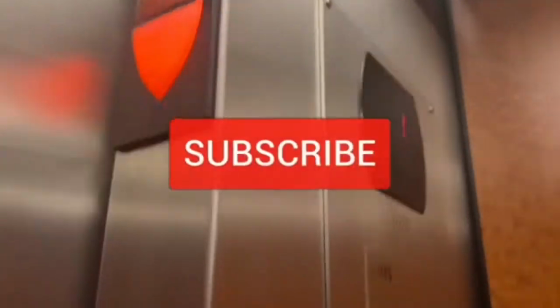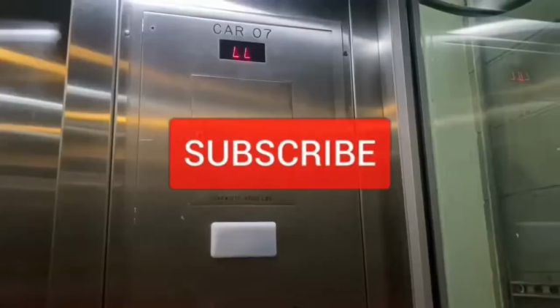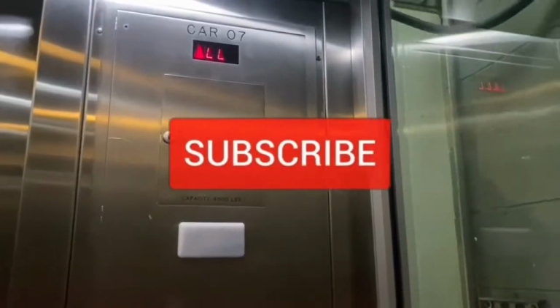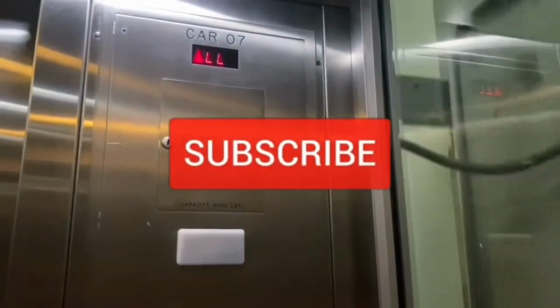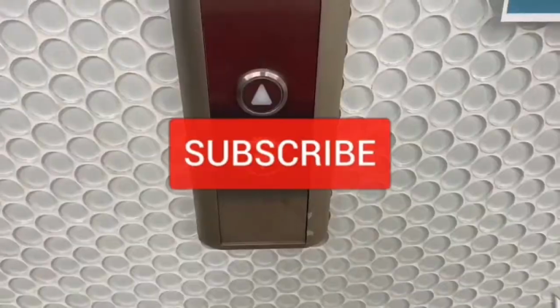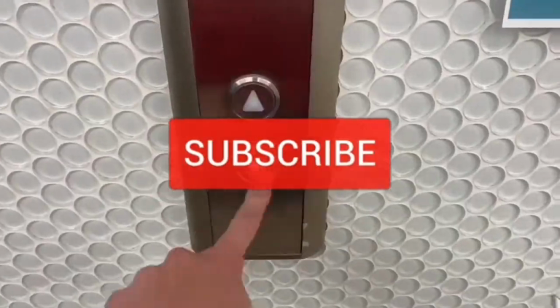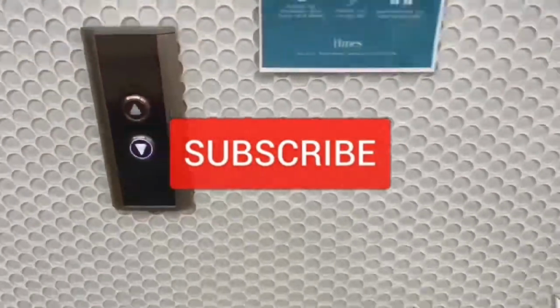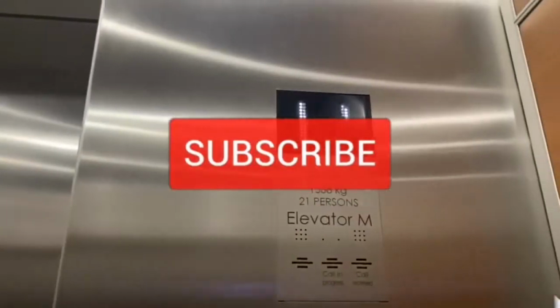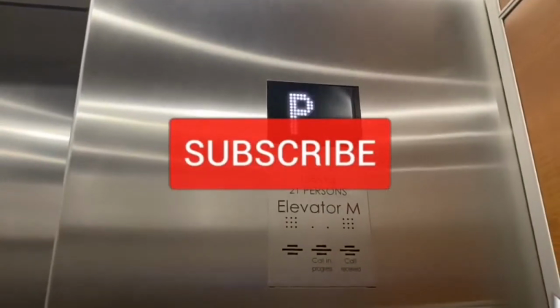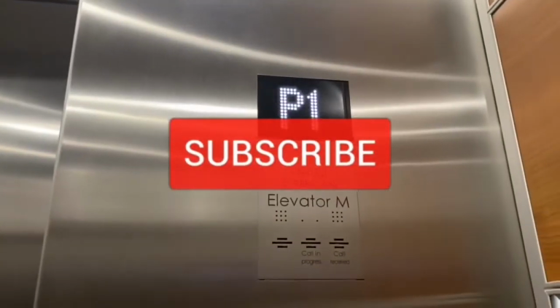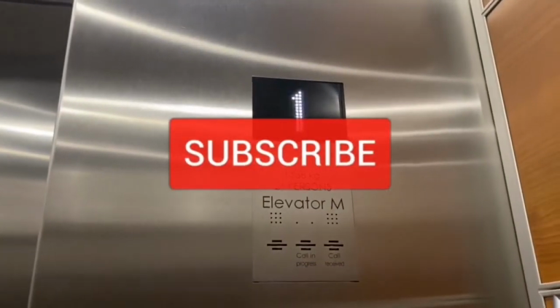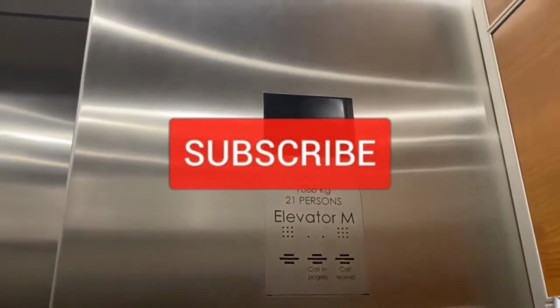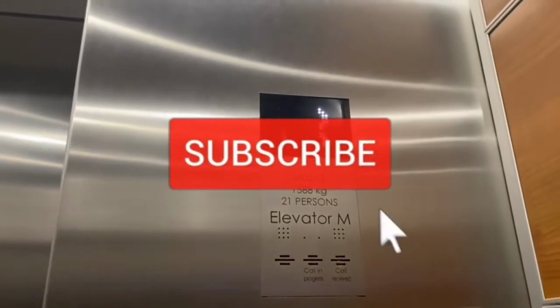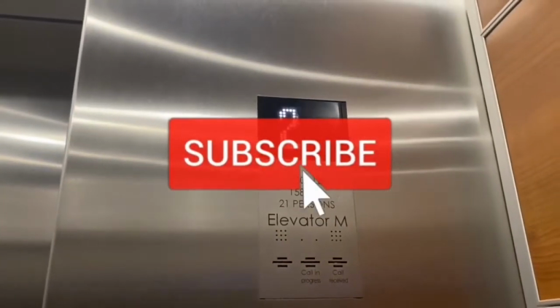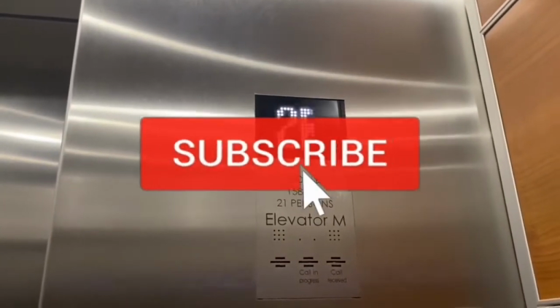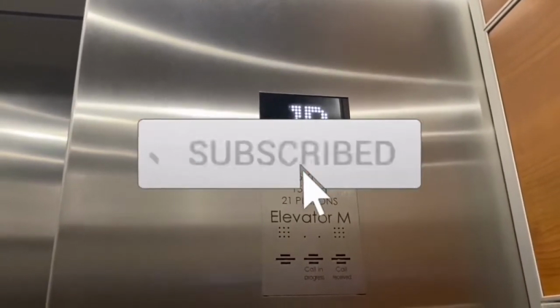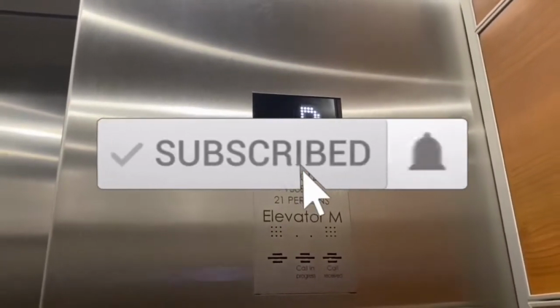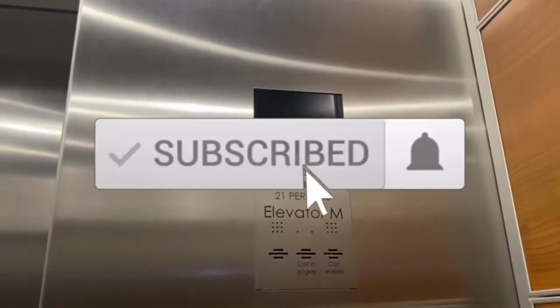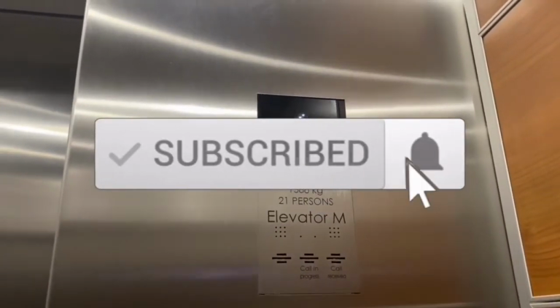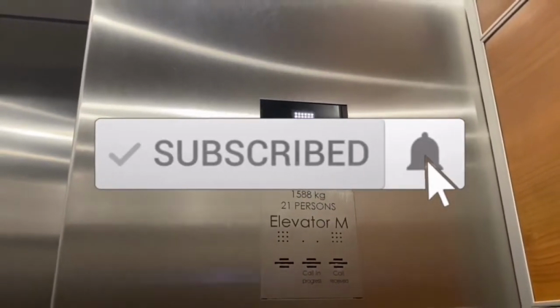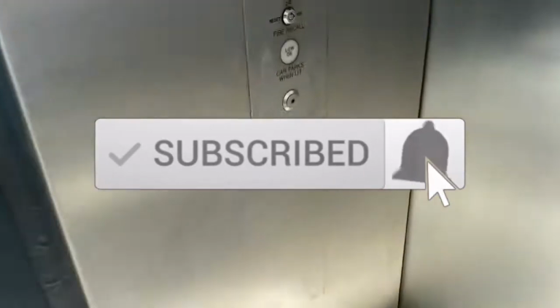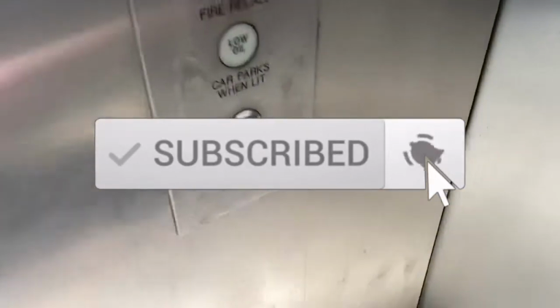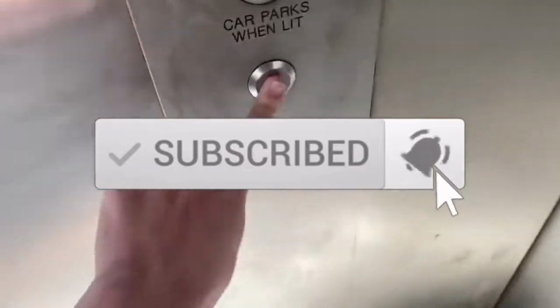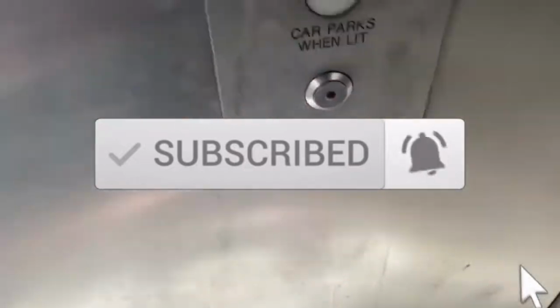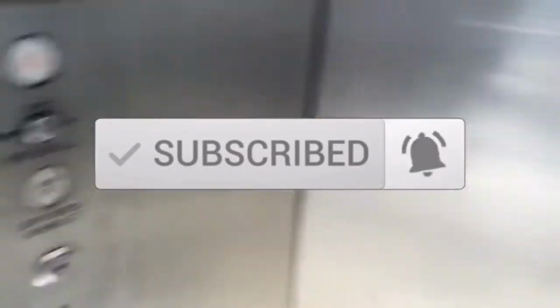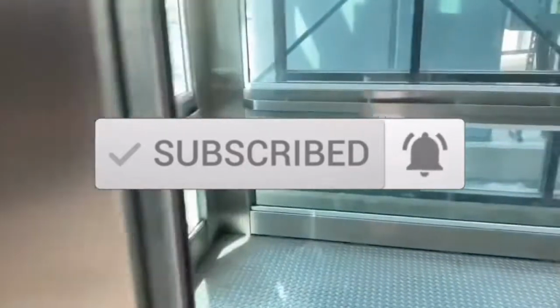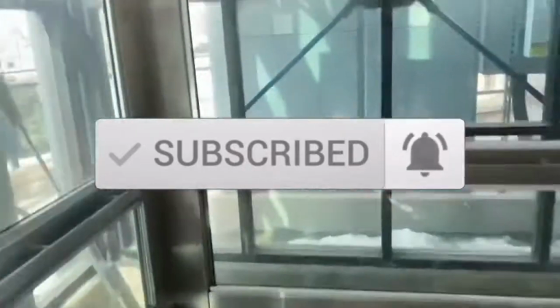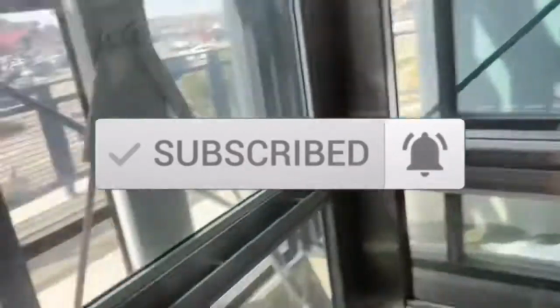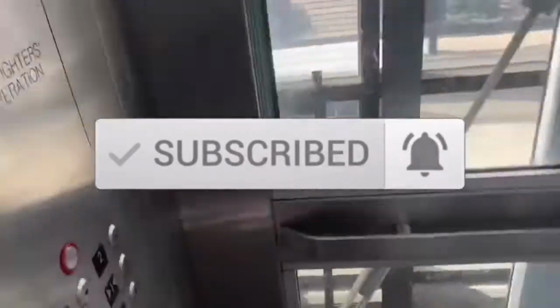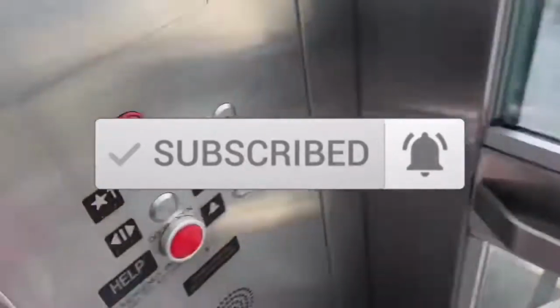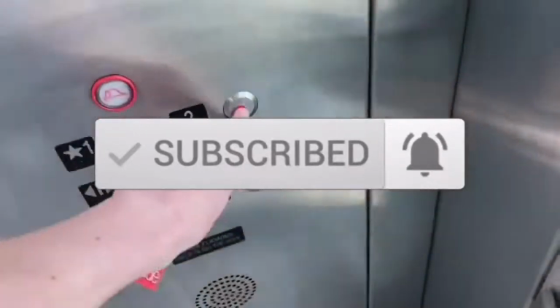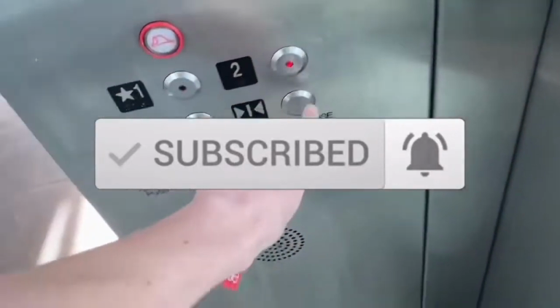To ensure you don't miss any of my future videos, please hit the subscribe button and turn on bell notifications.